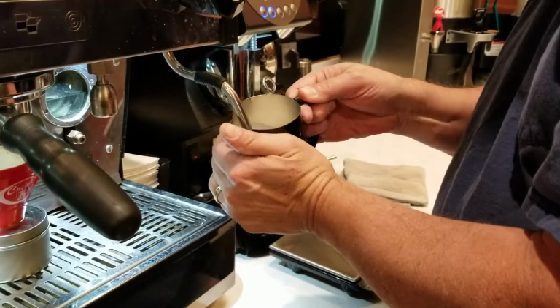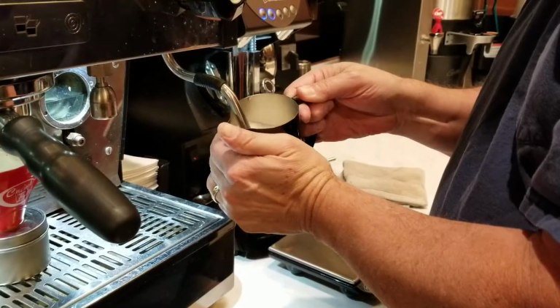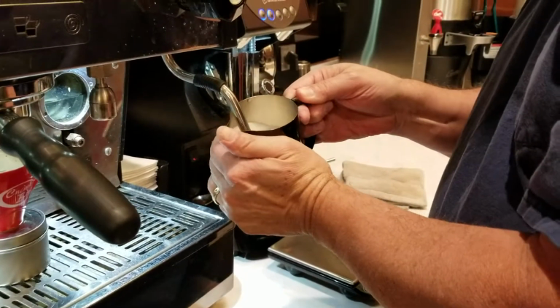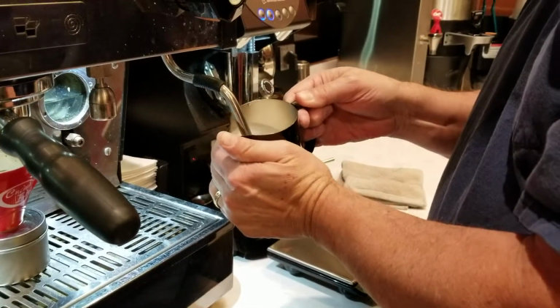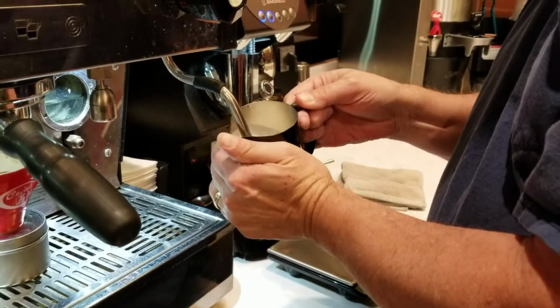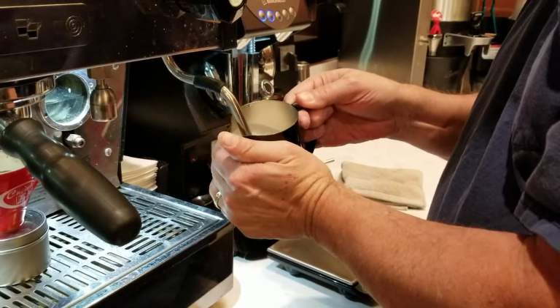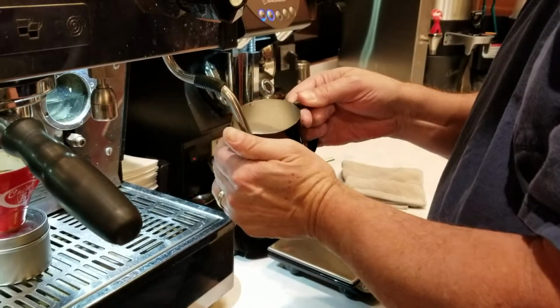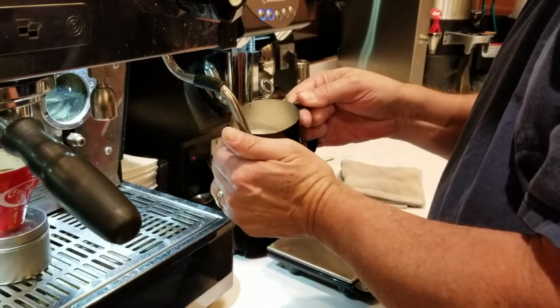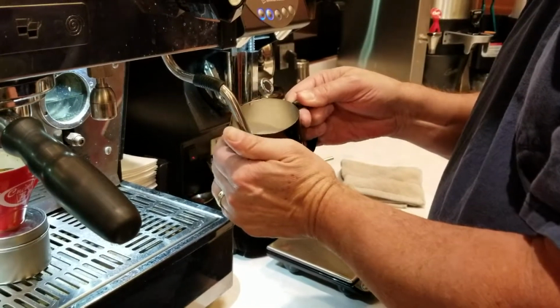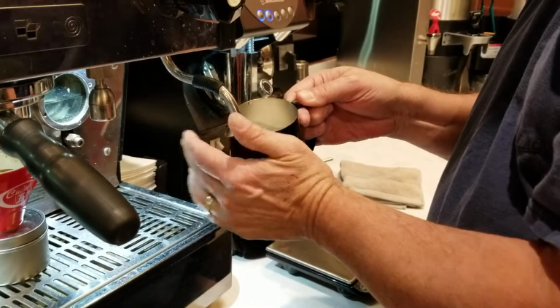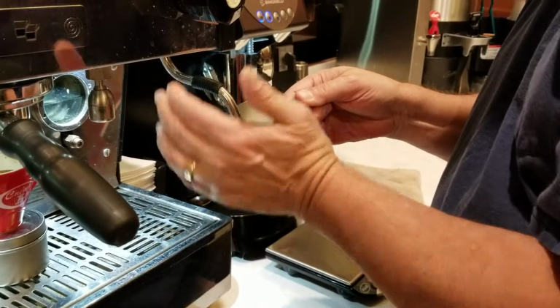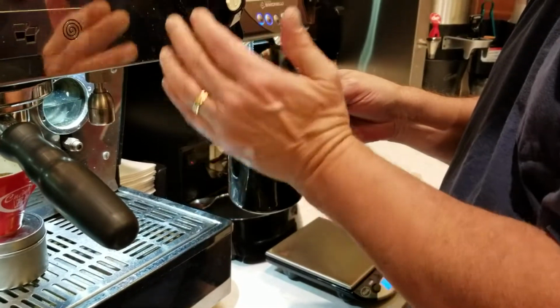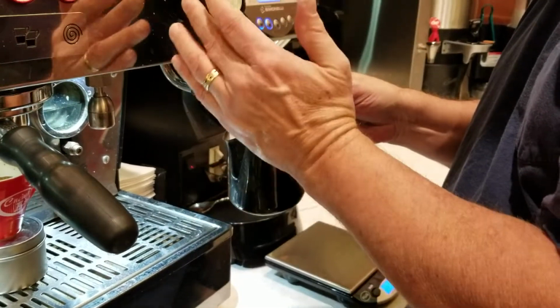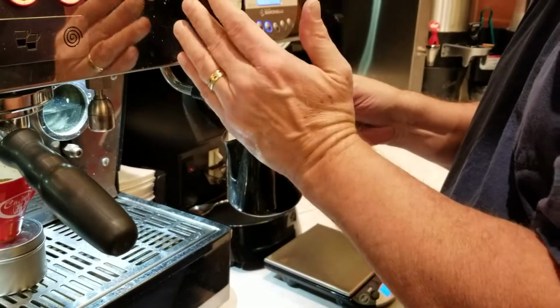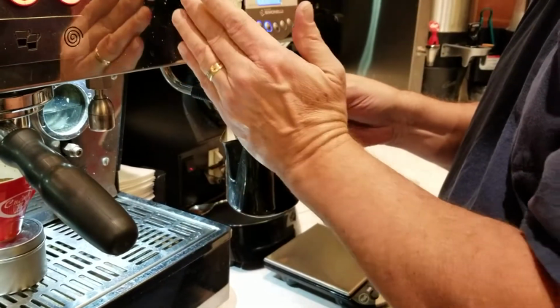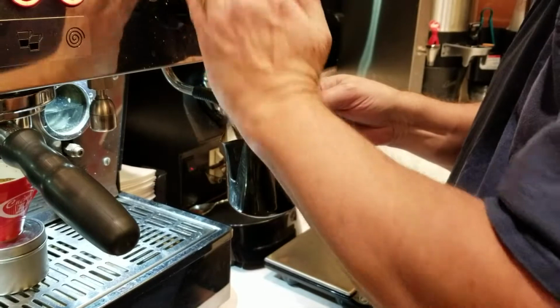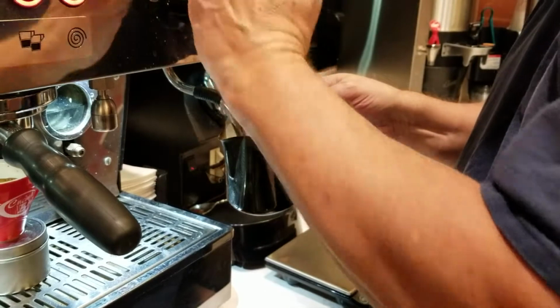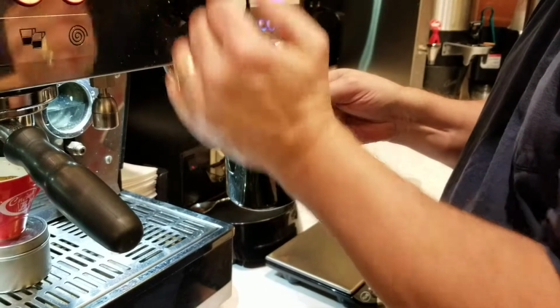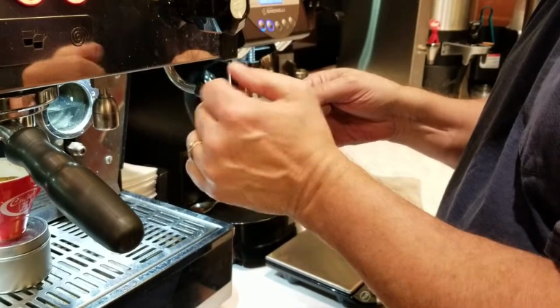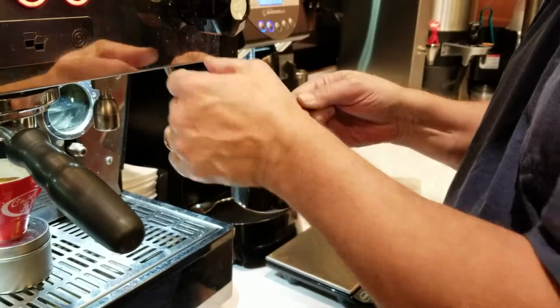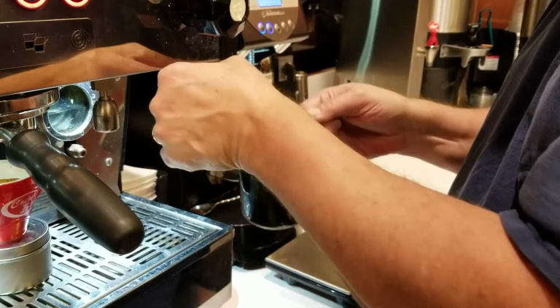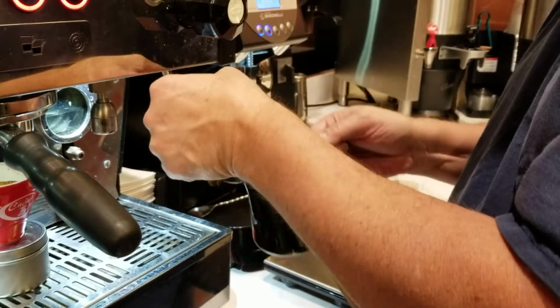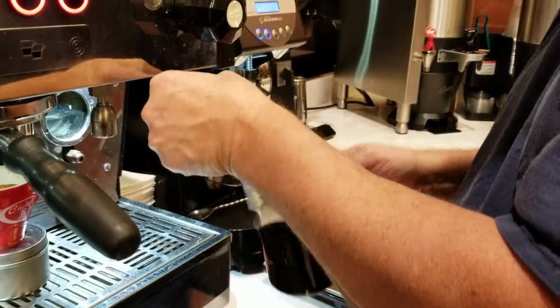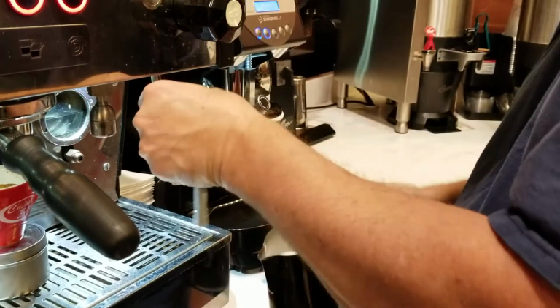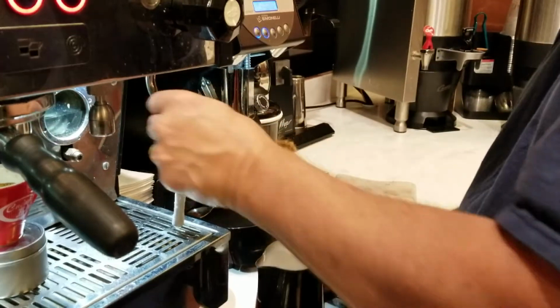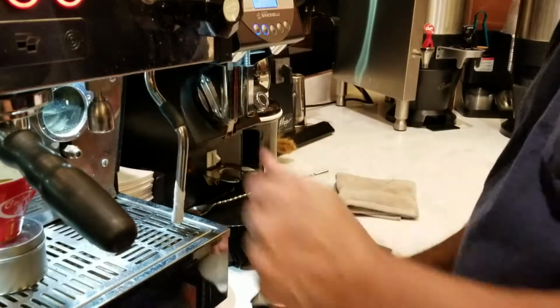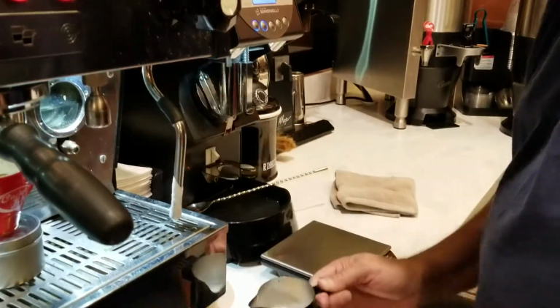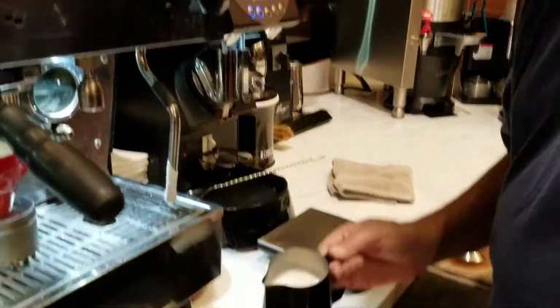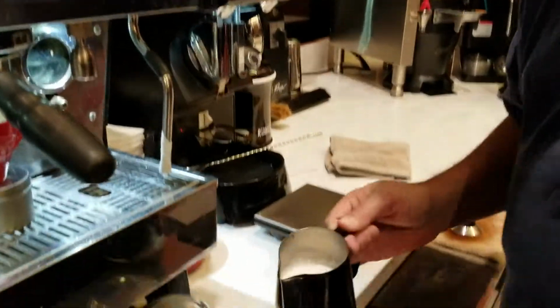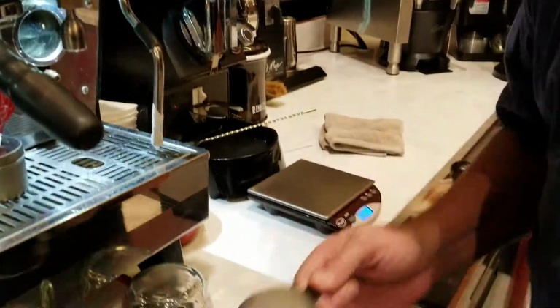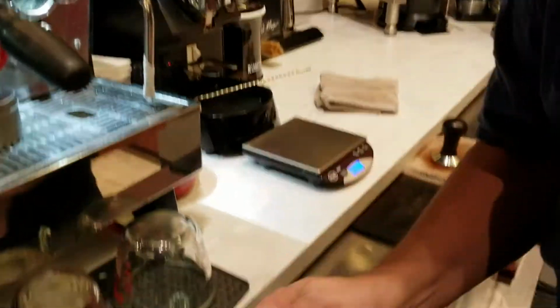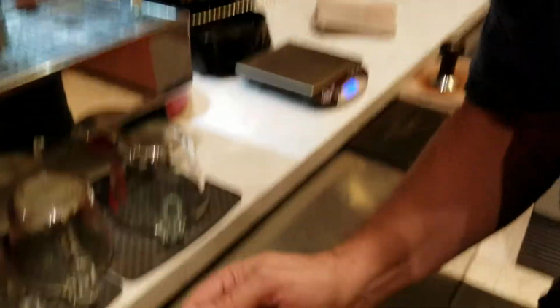As soon as the can's too hot to touch, off. There's the milk.